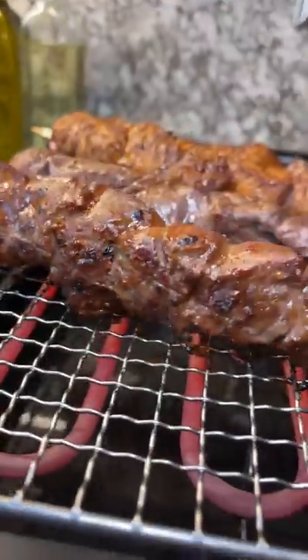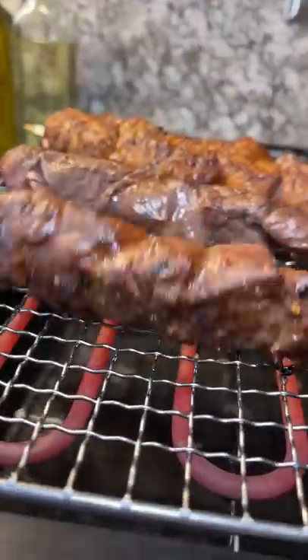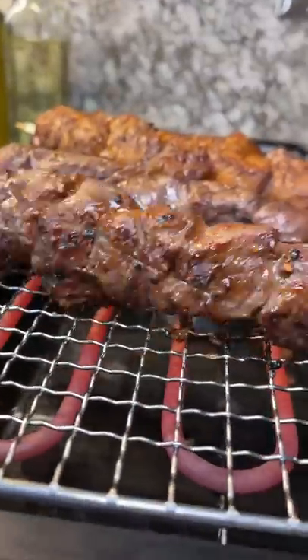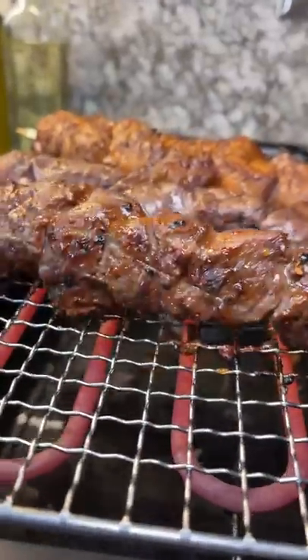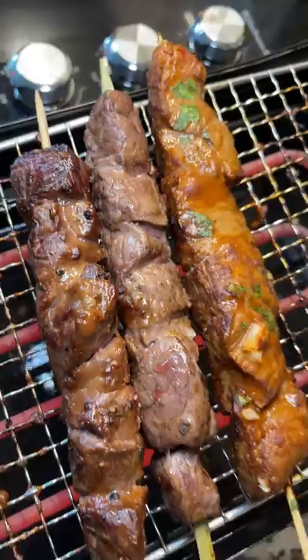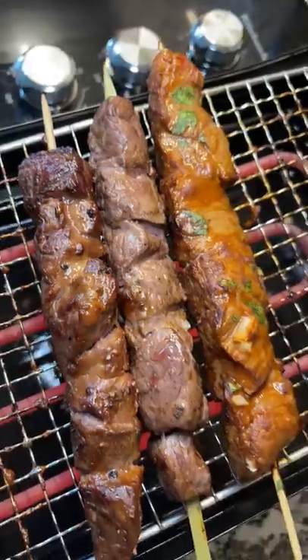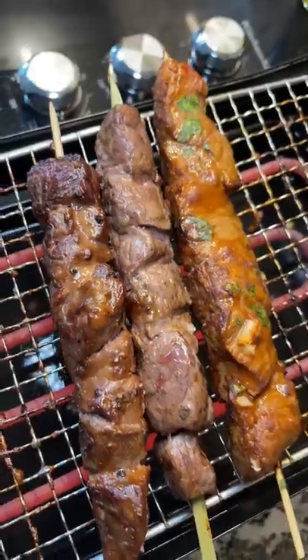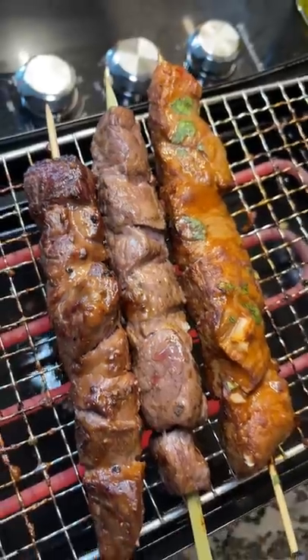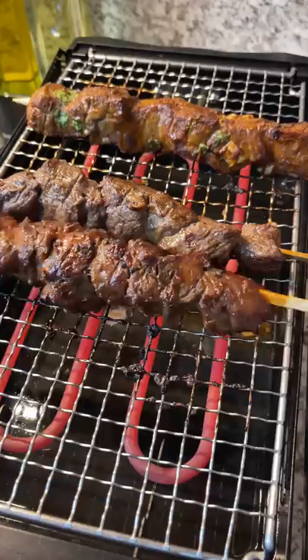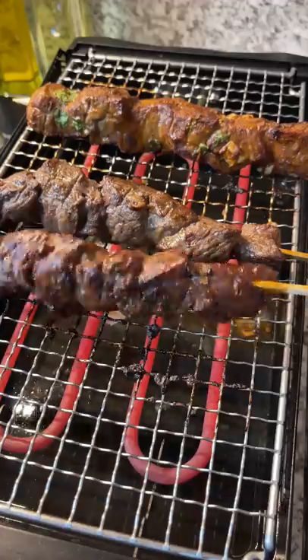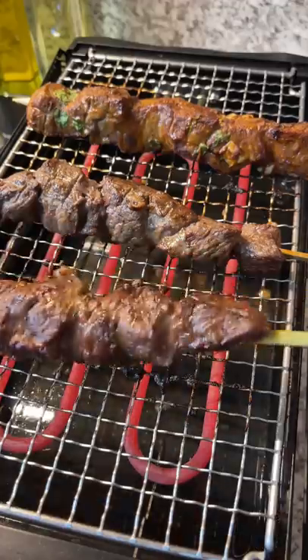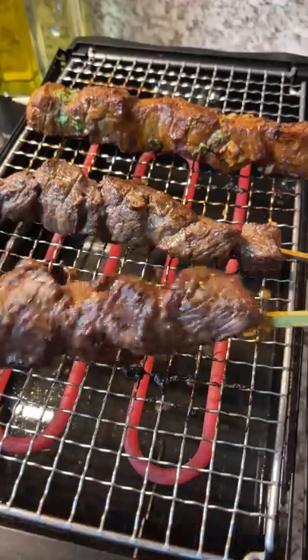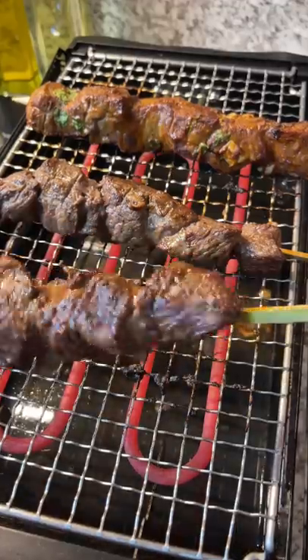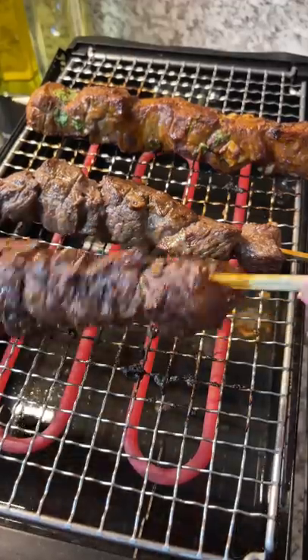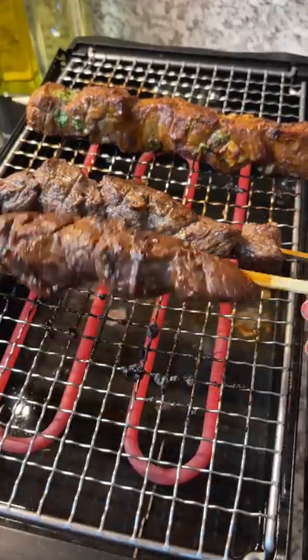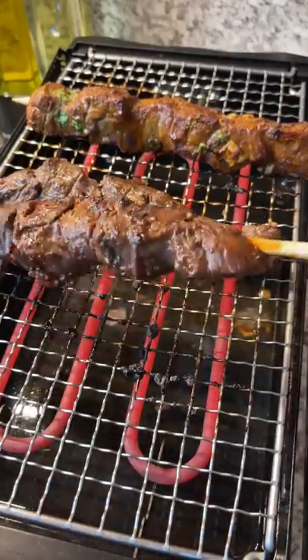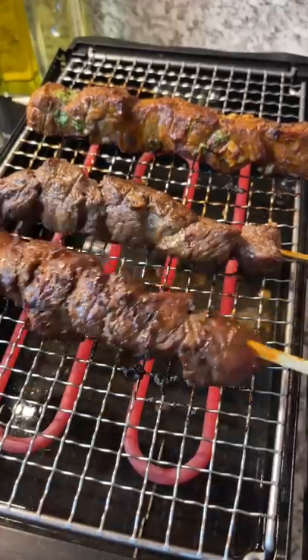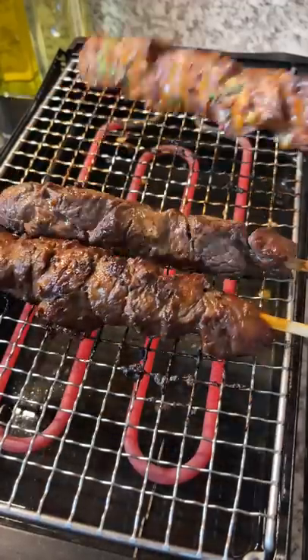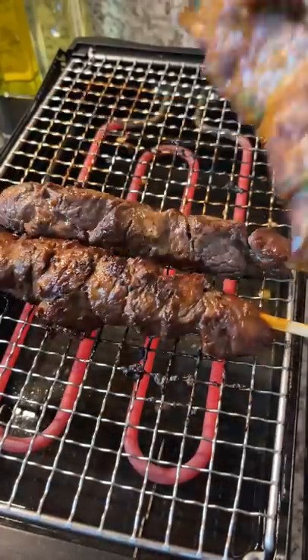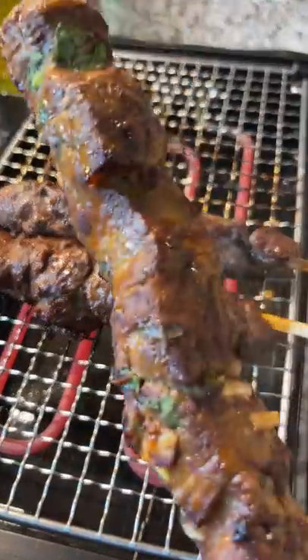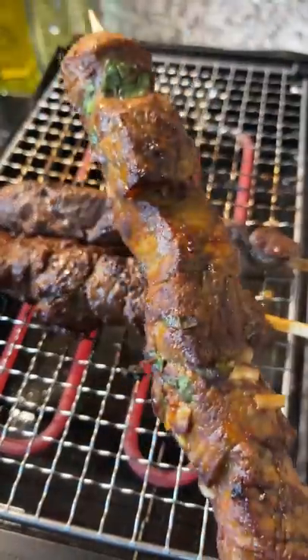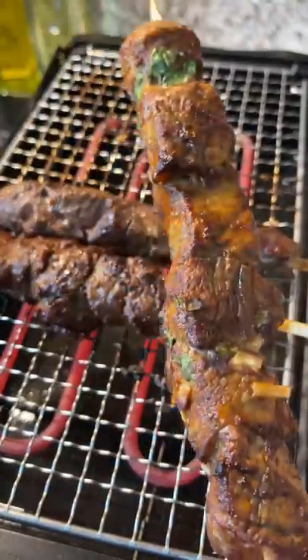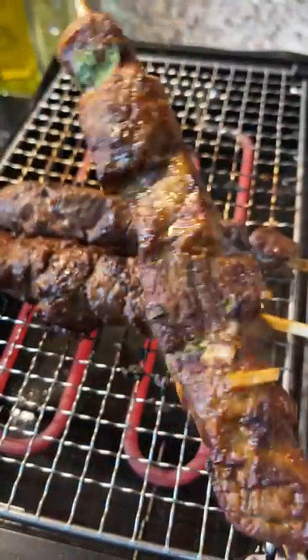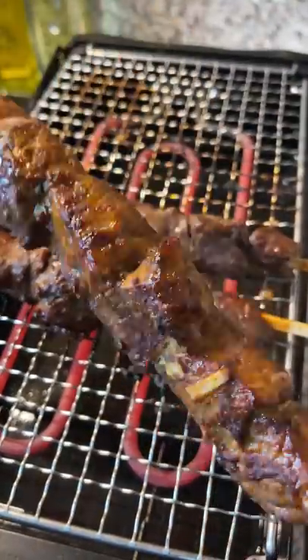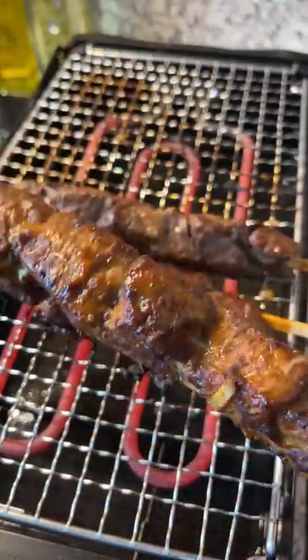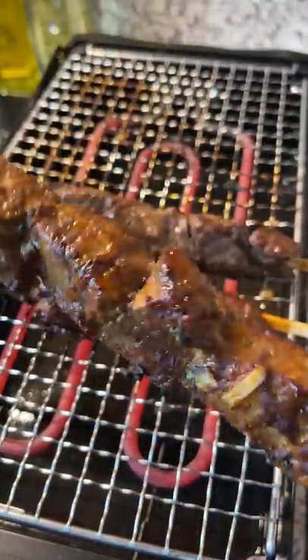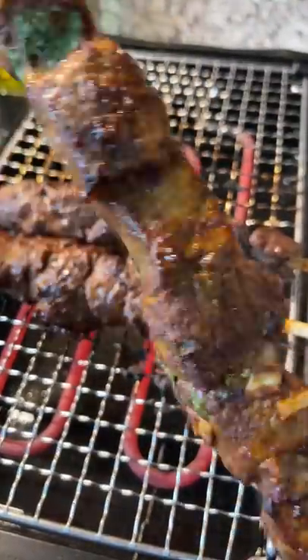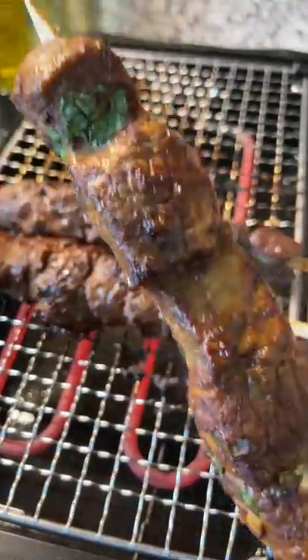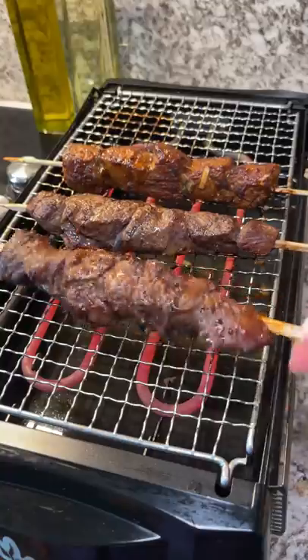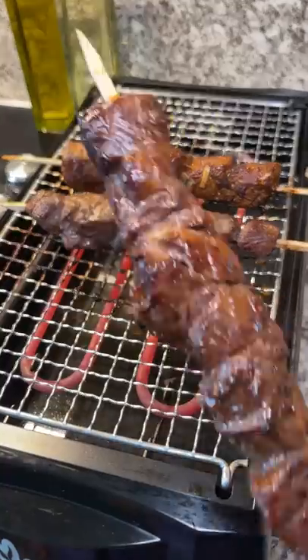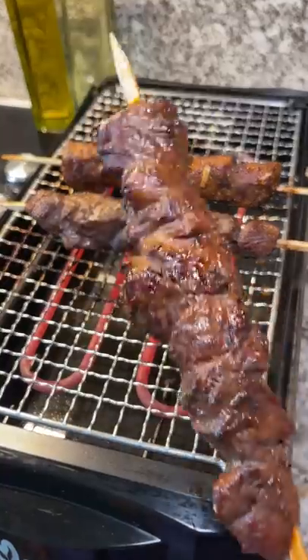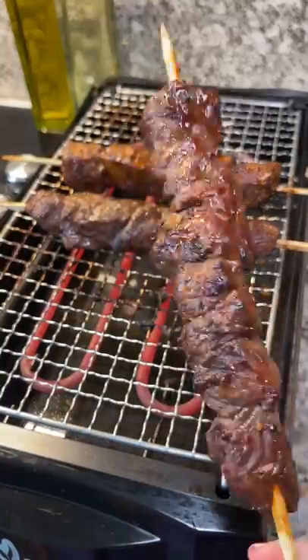I tried the barbacoa skewer first and it was packed with flavor. Just a hint of spice and the cilantro added a nice, herby taste to it.